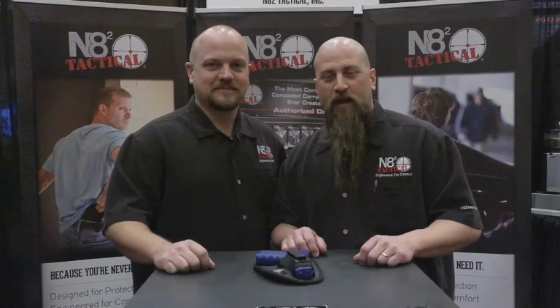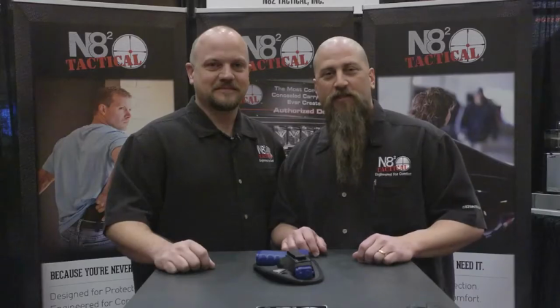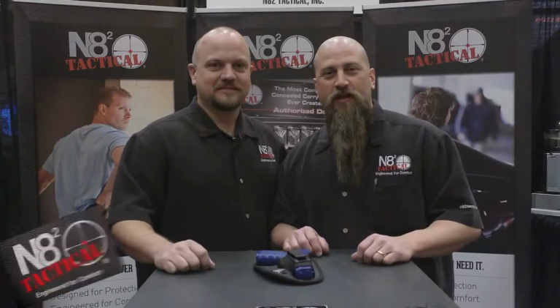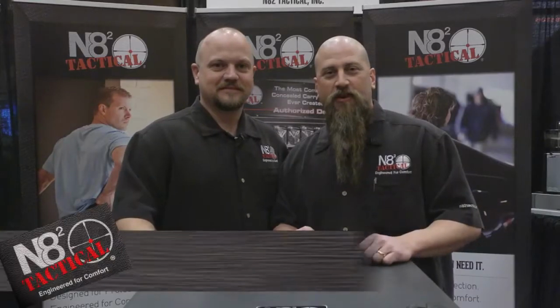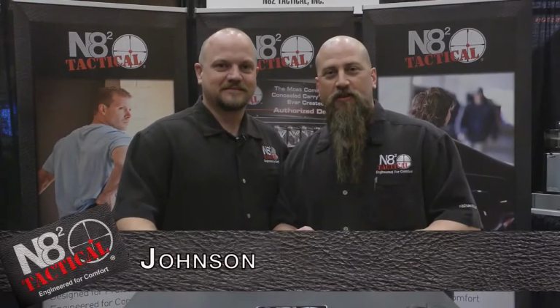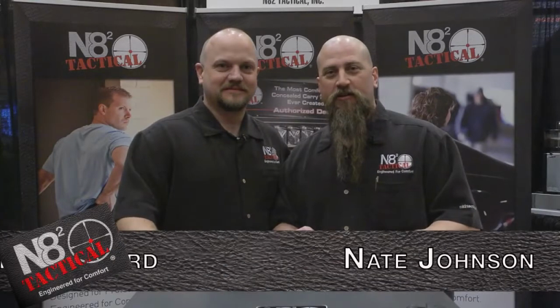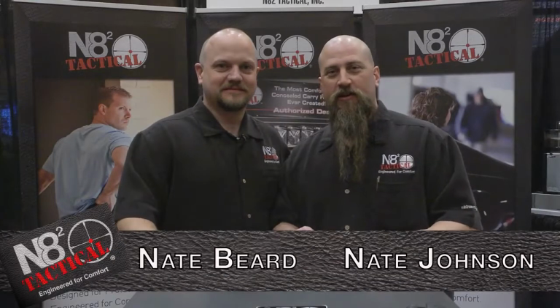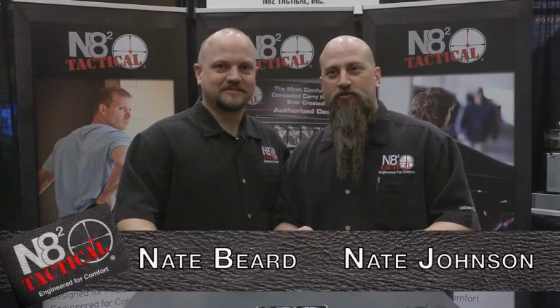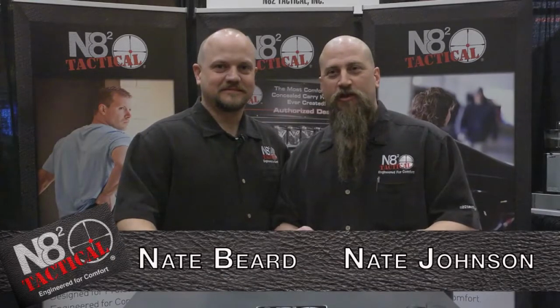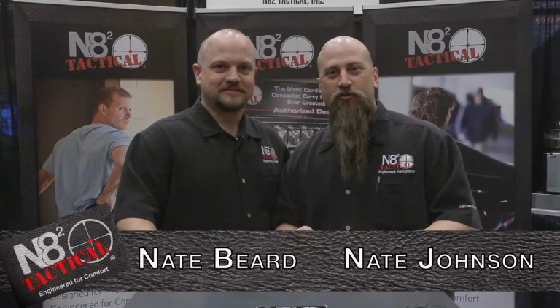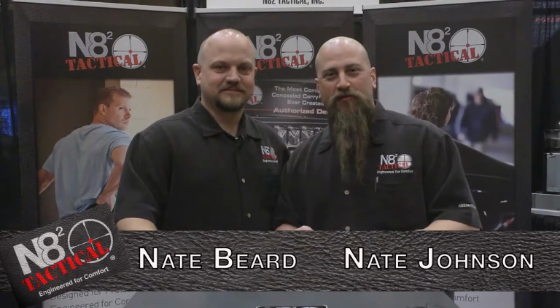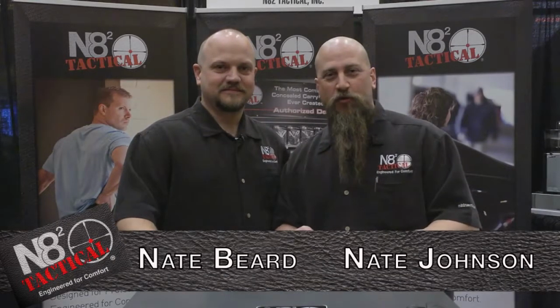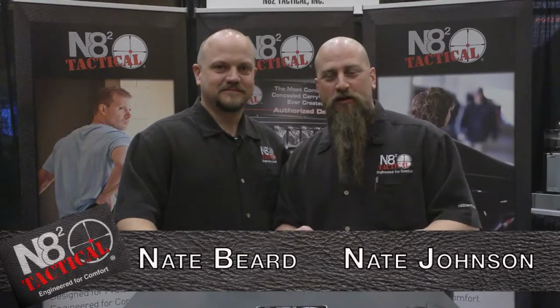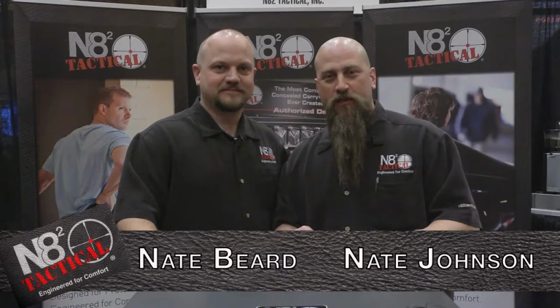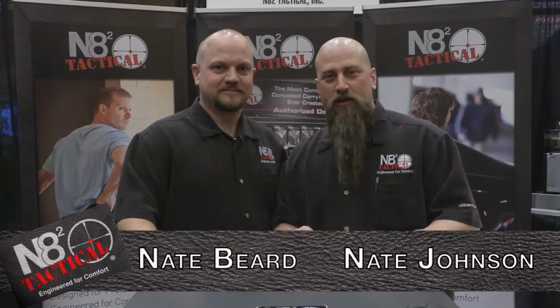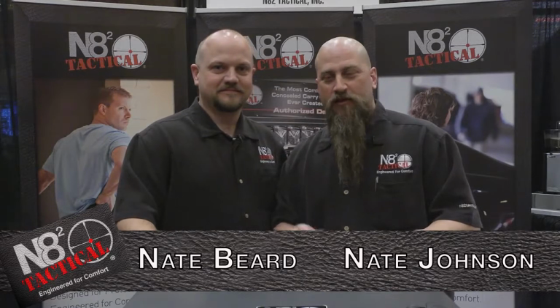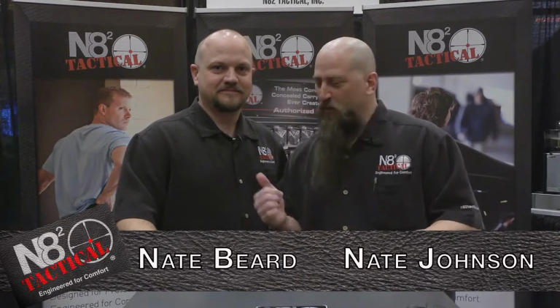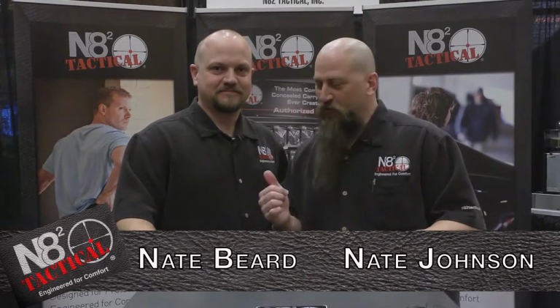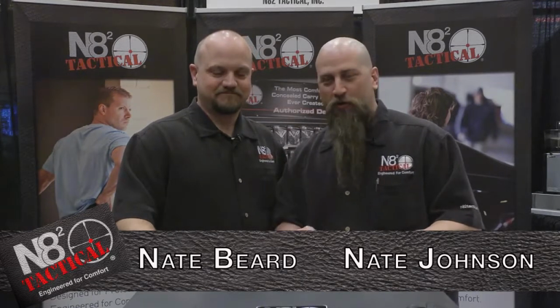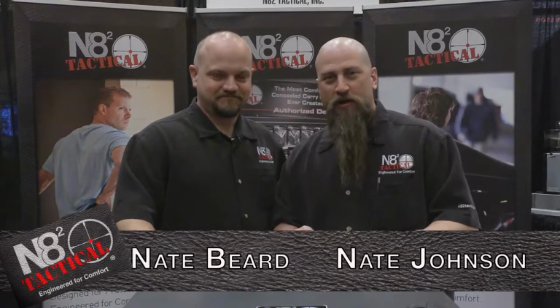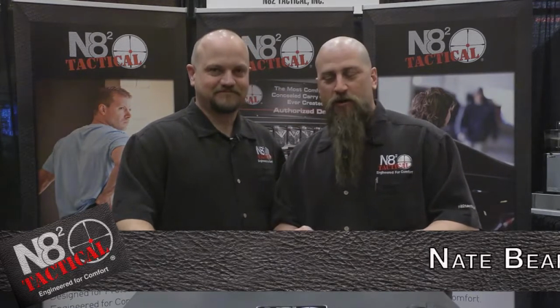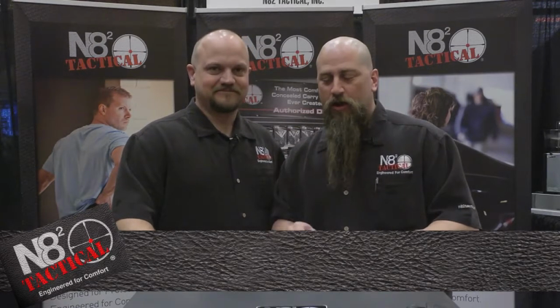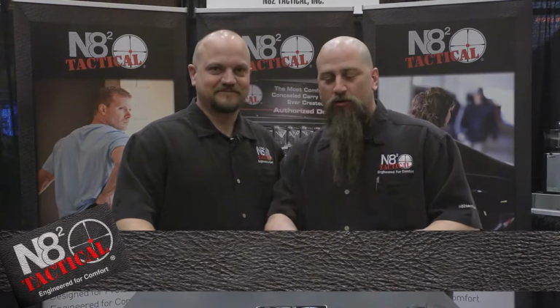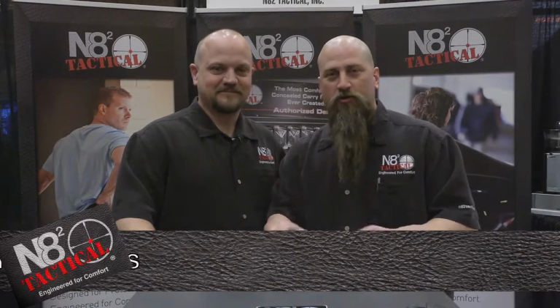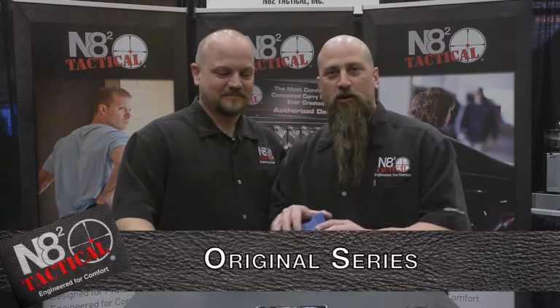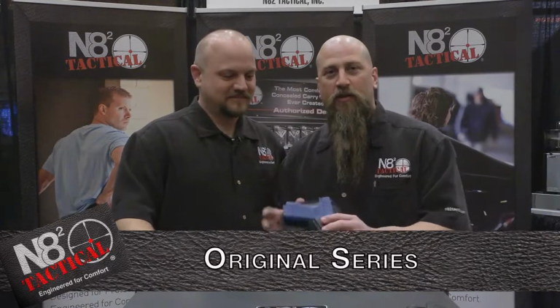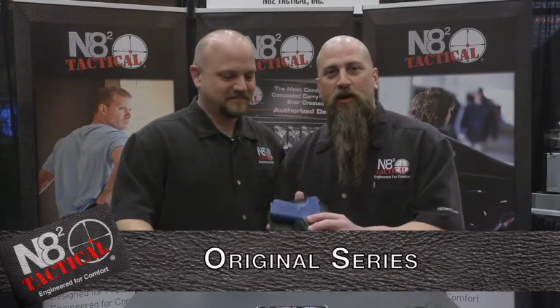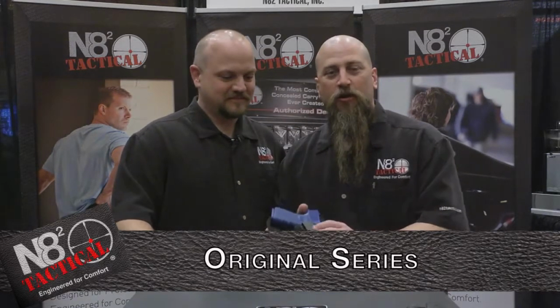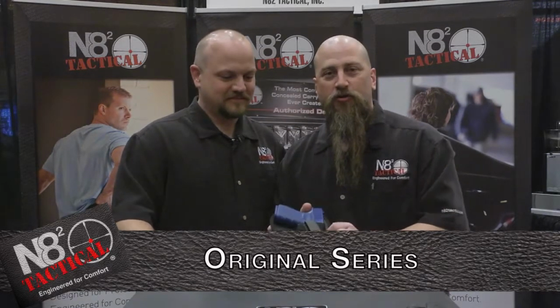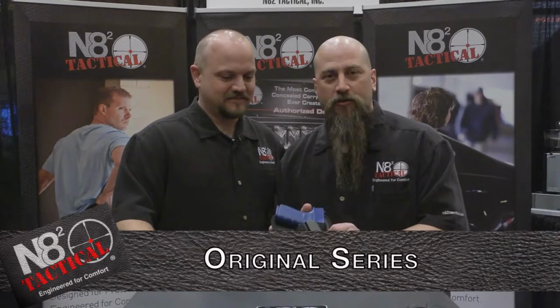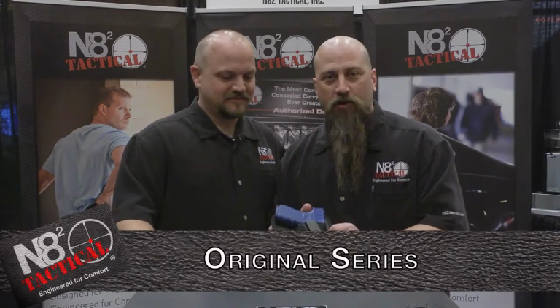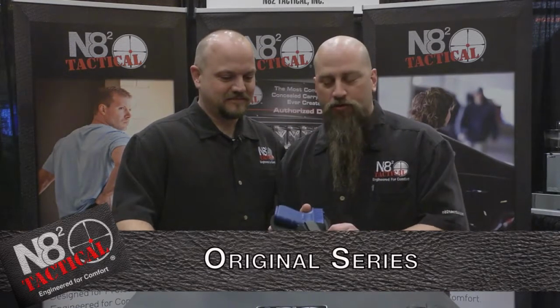Hi, this is Nate Johnson here at SHOT 2014. This is my business partner Nate Beard. I want to talk to you a little bit about our original series holster.